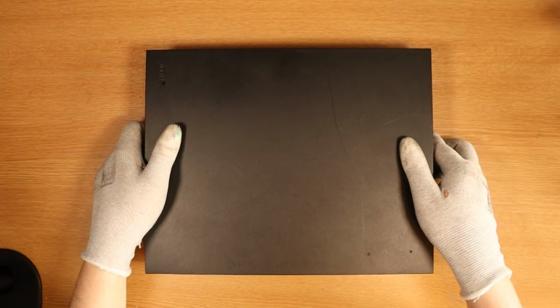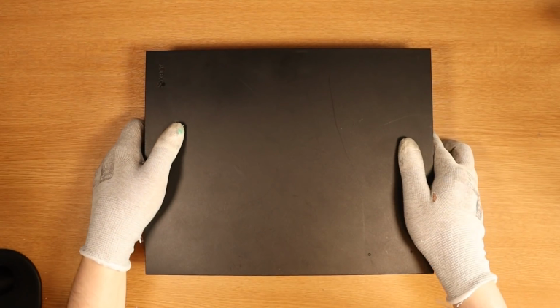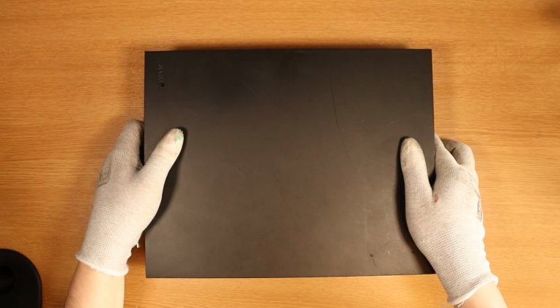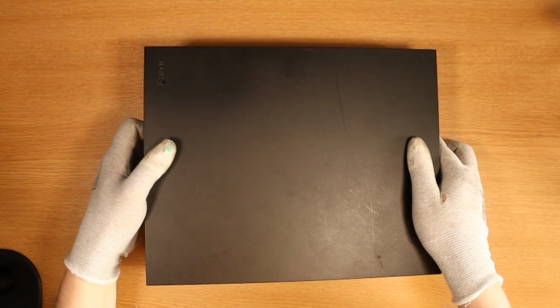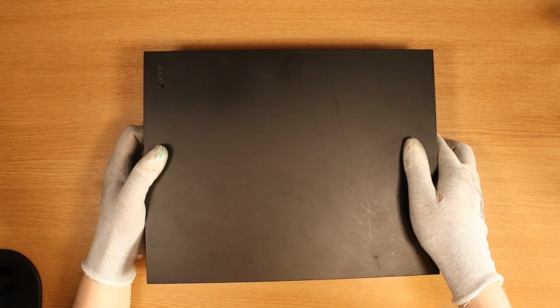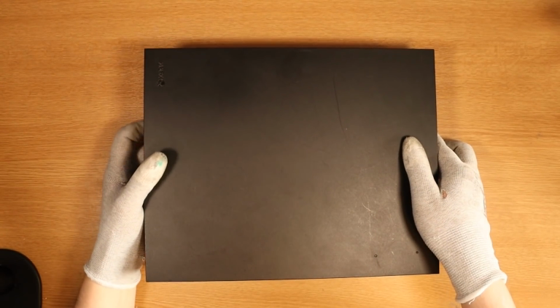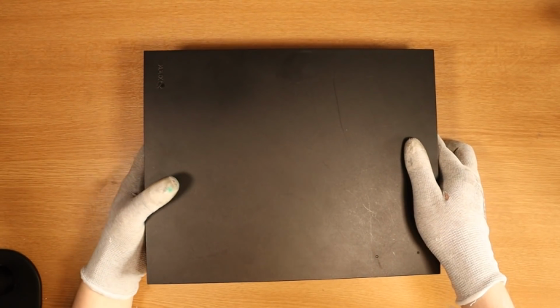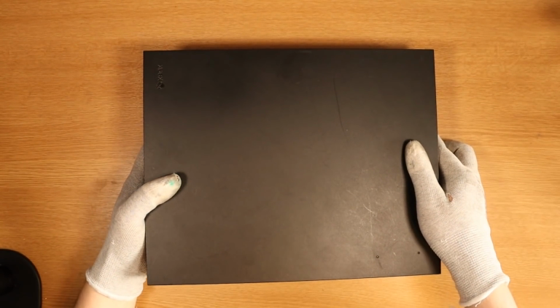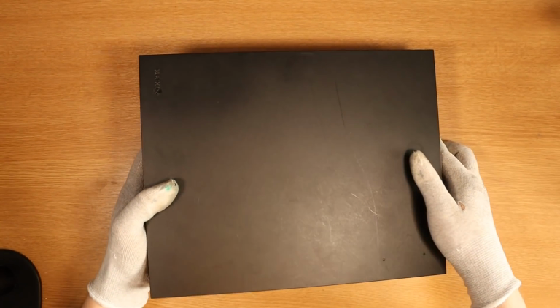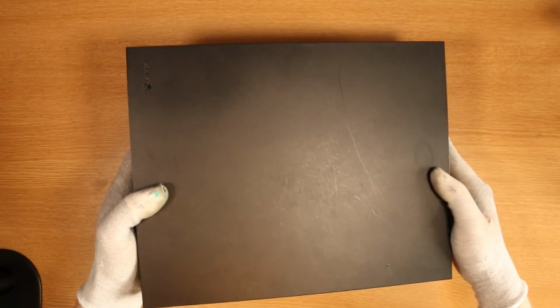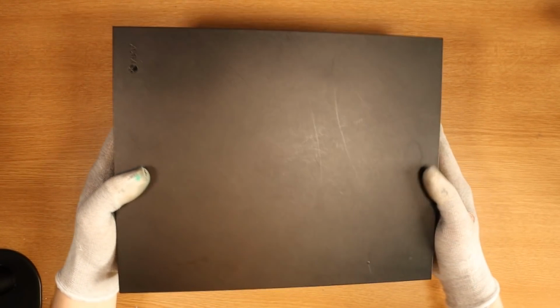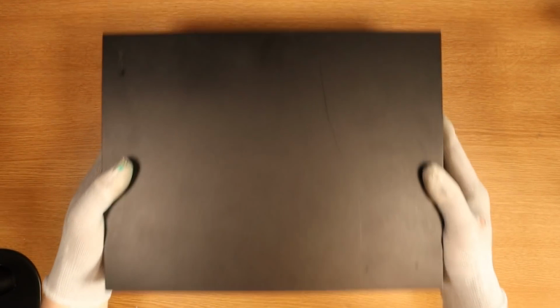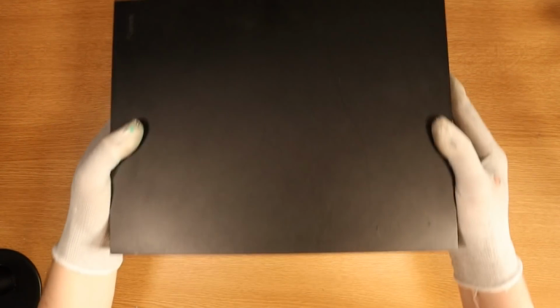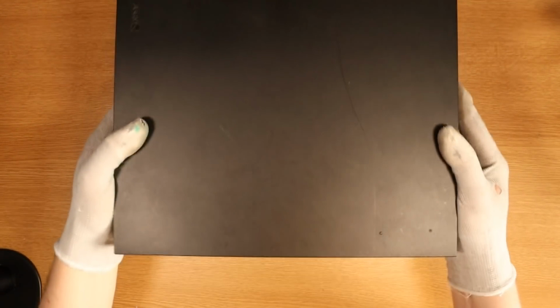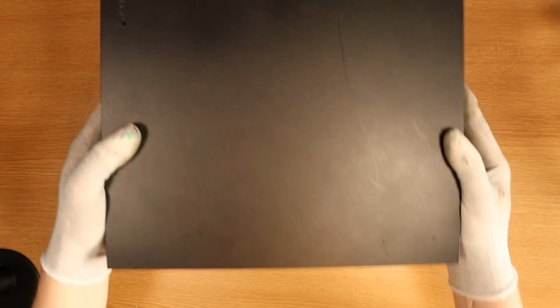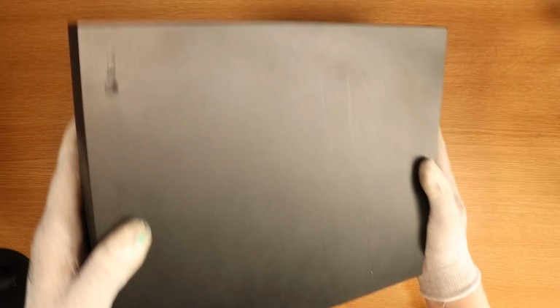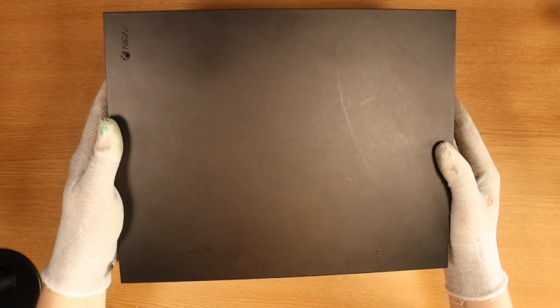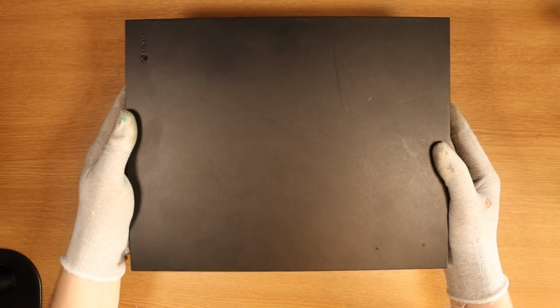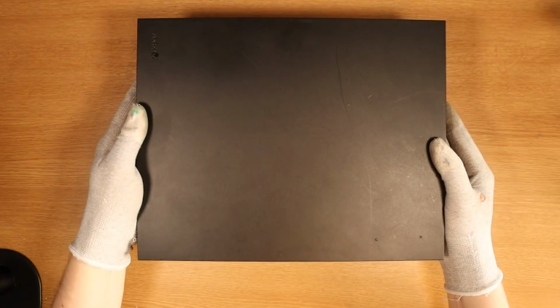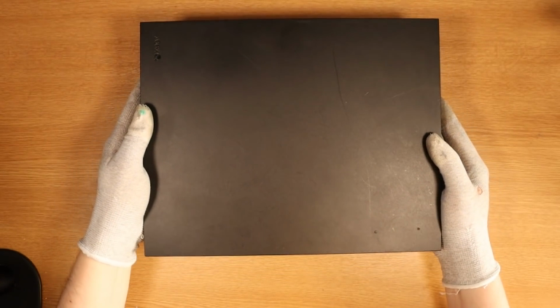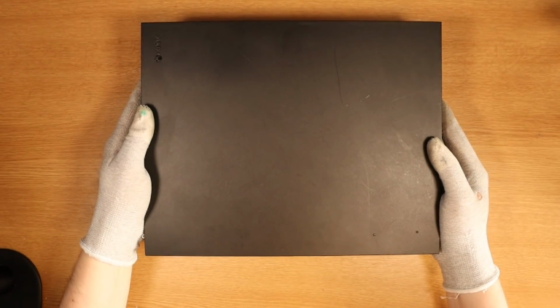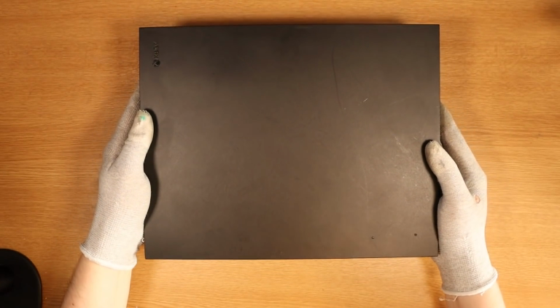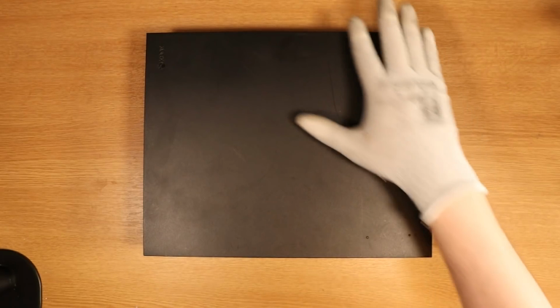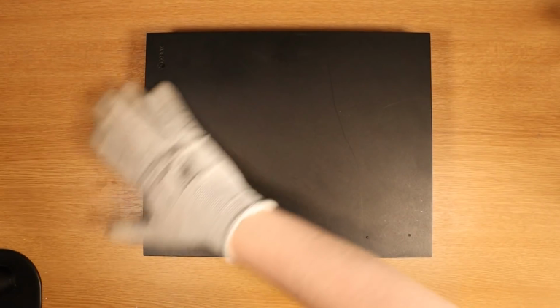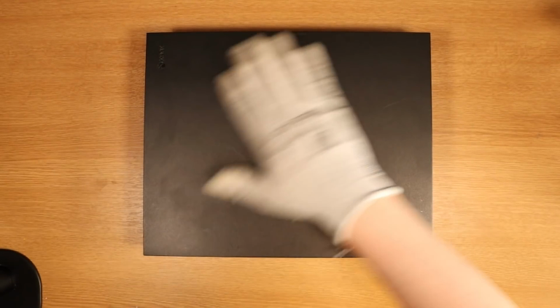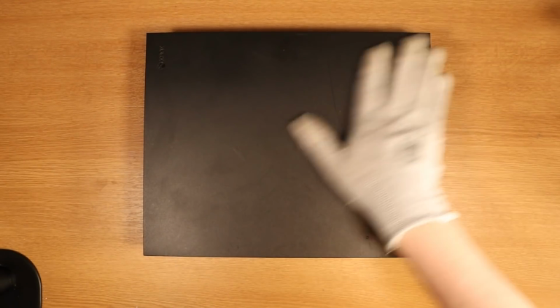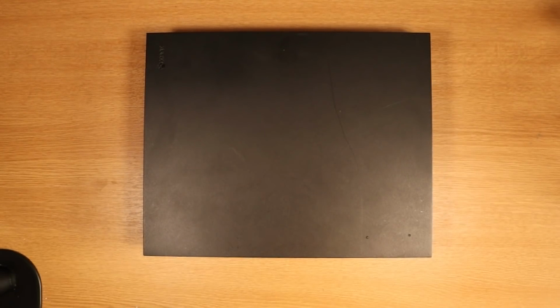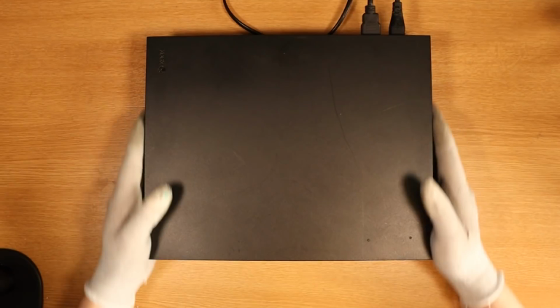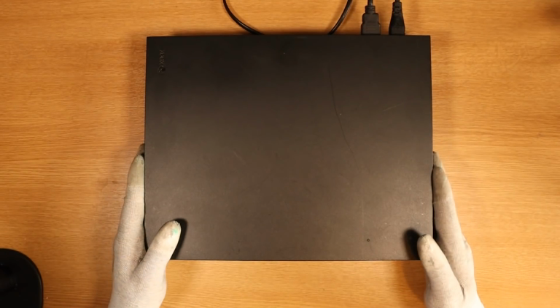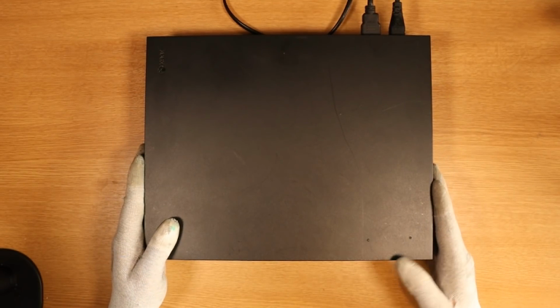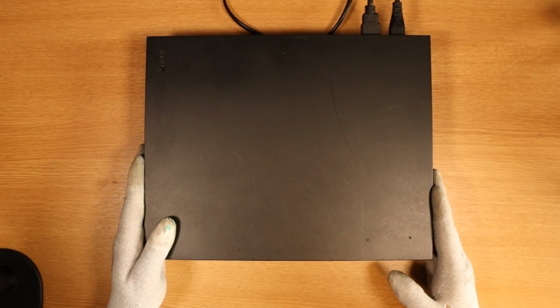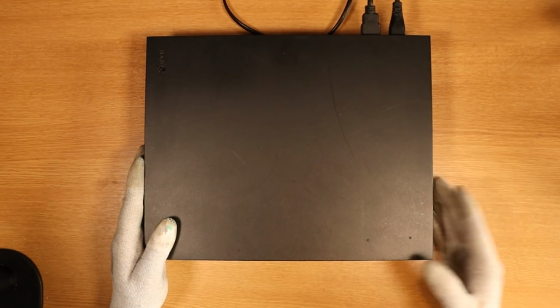I've just lifted it up and prior to turning it on, listen to this — there seems to be some rattling. This makes me very scared. Let's turn this on.